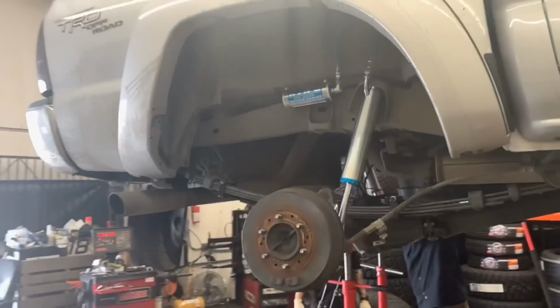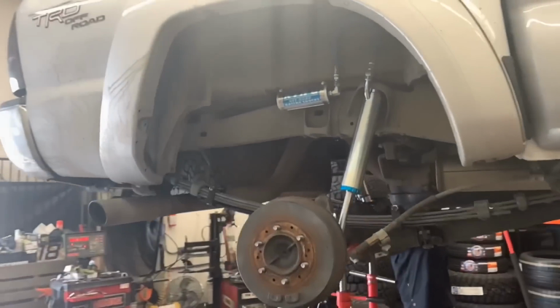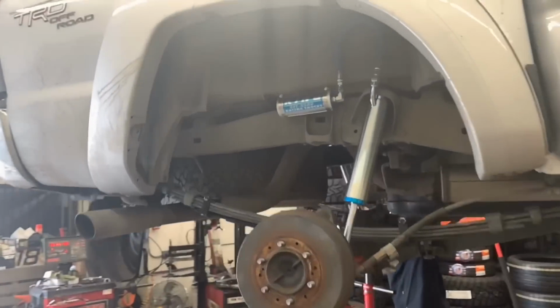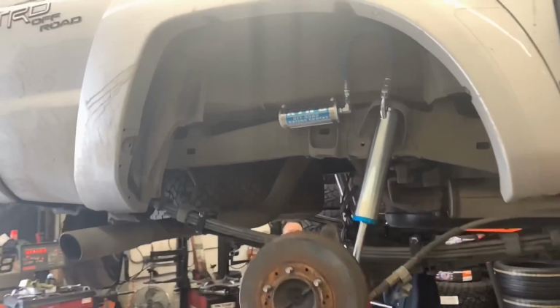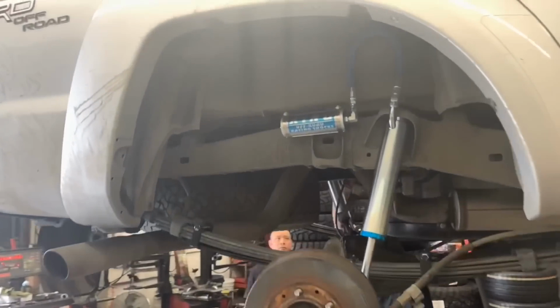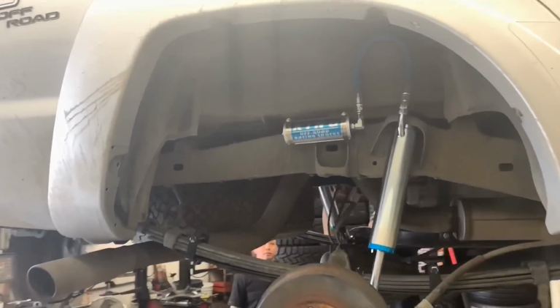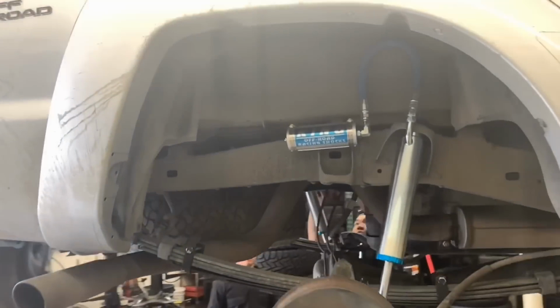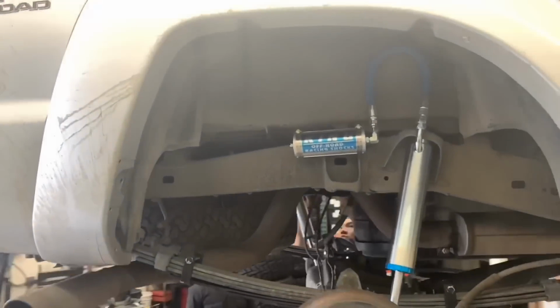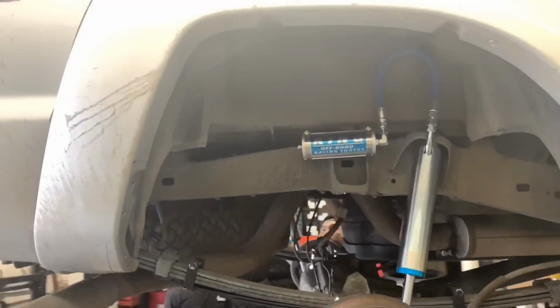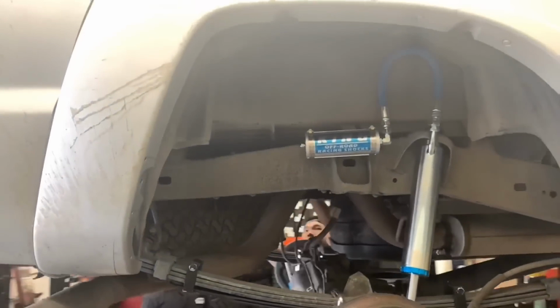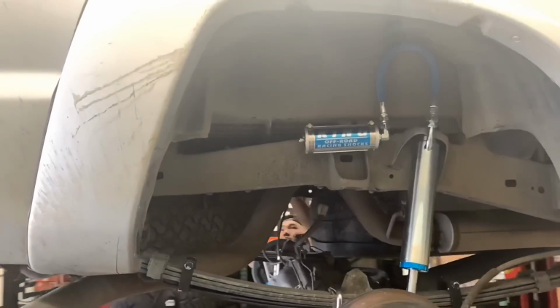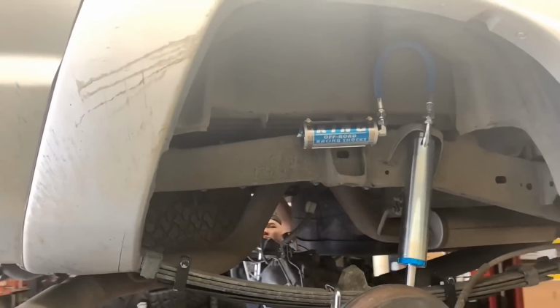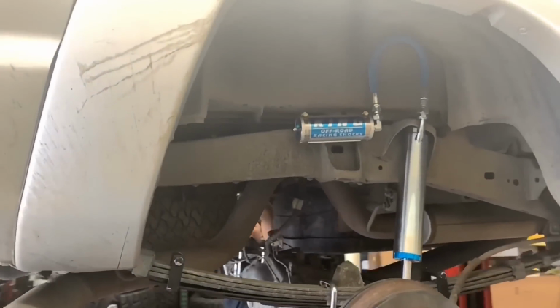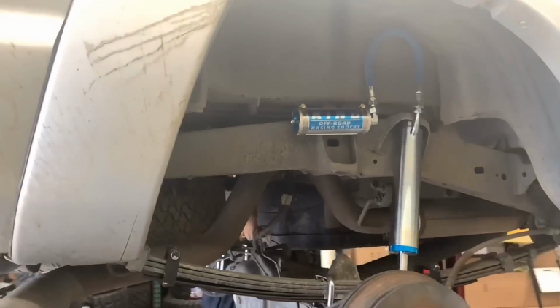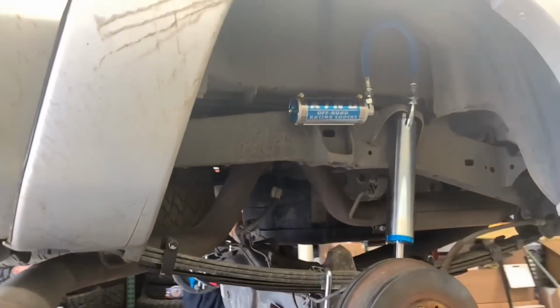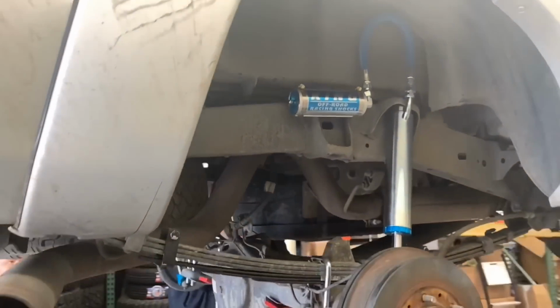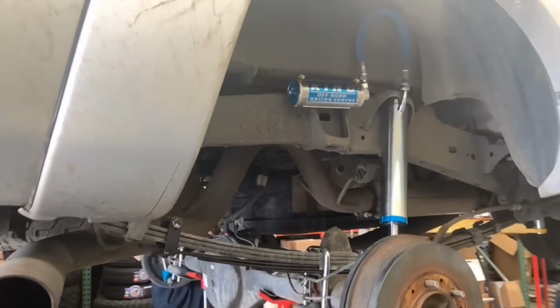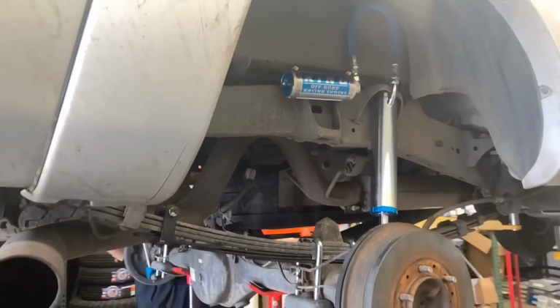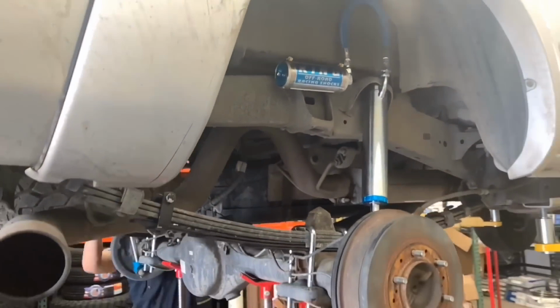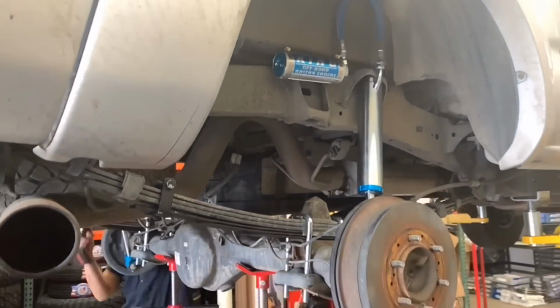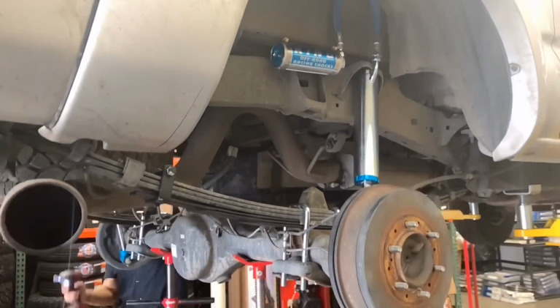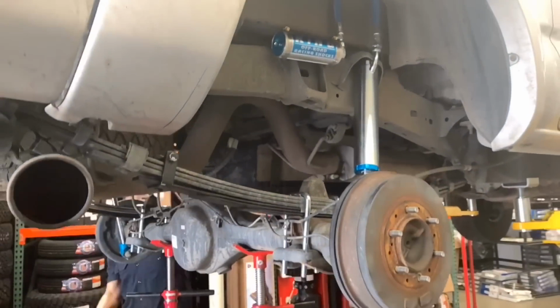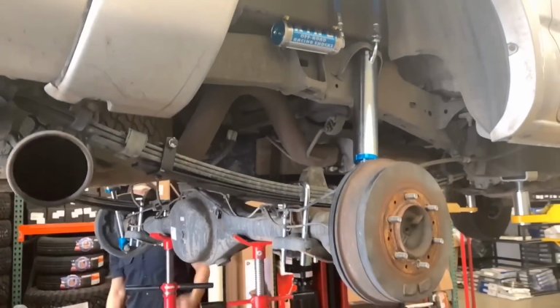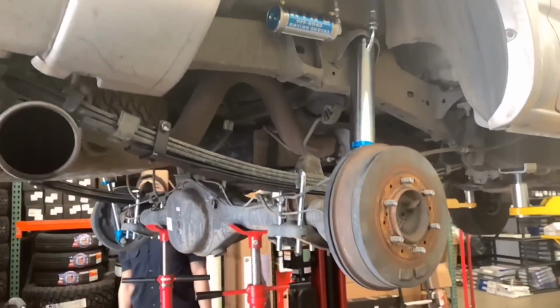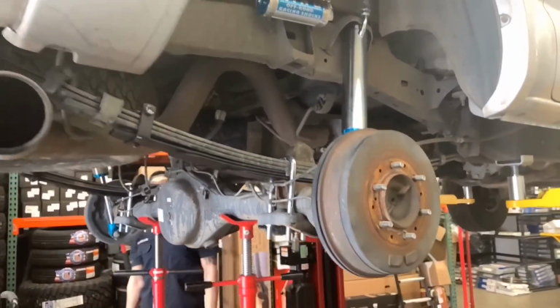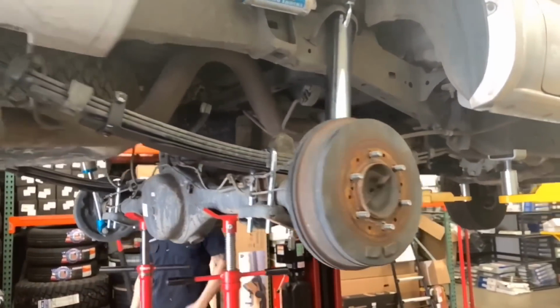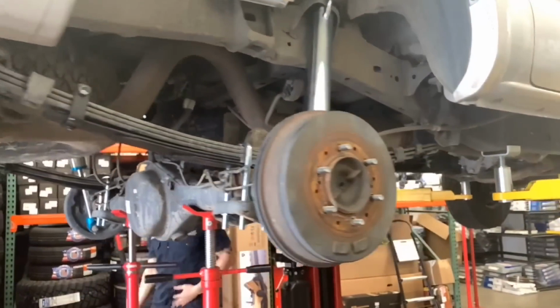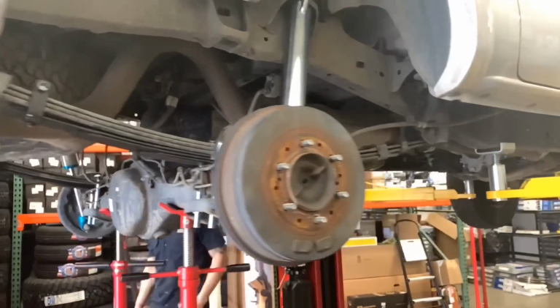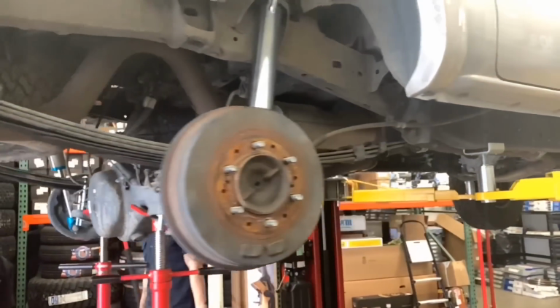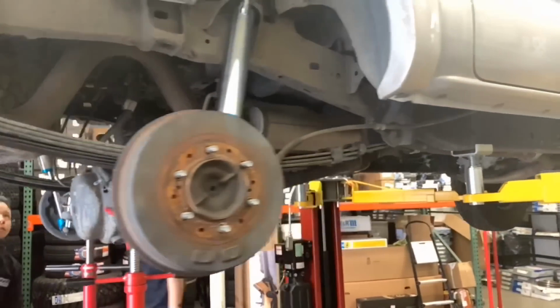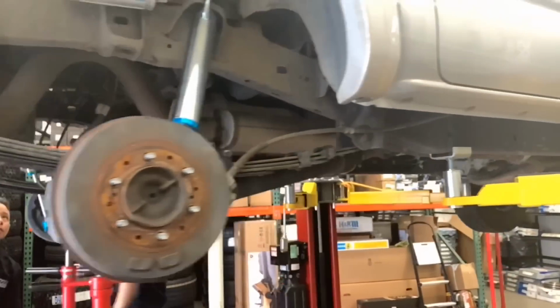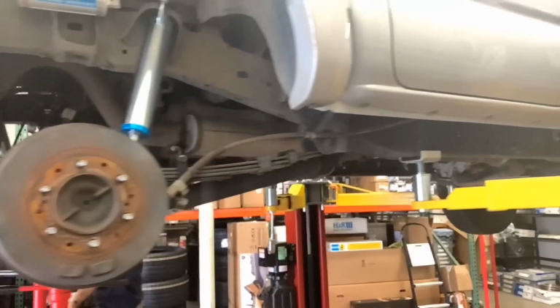Back to the second-gen Tacoma — the rear Kings are now on along with the Icon mini-pack.